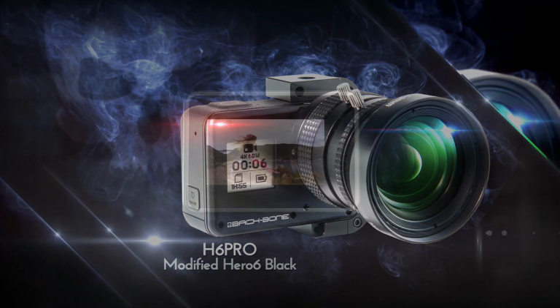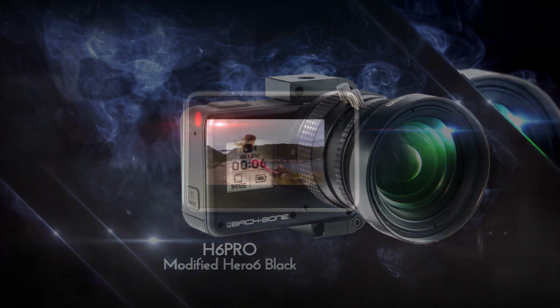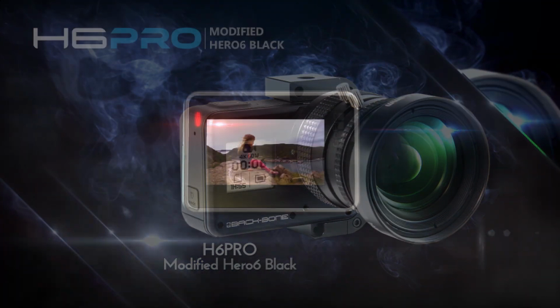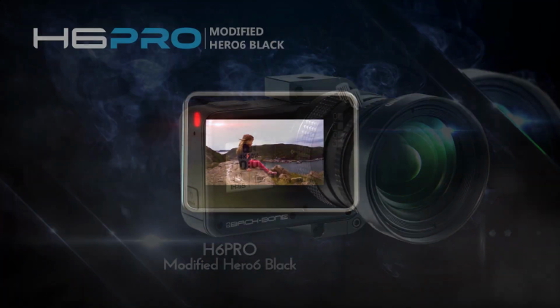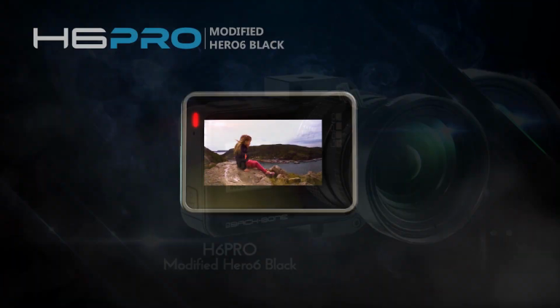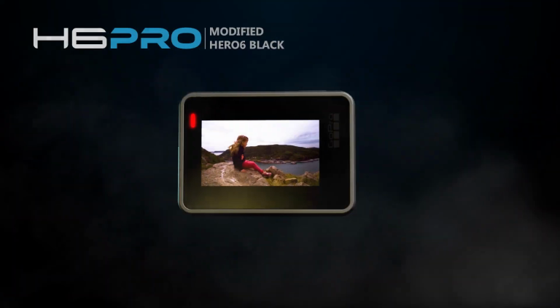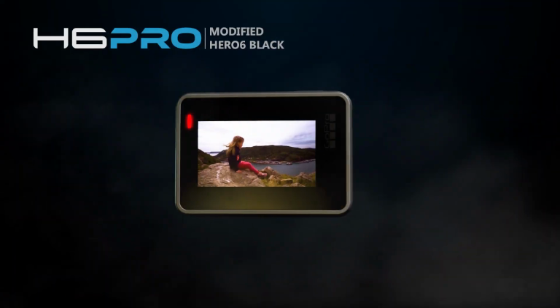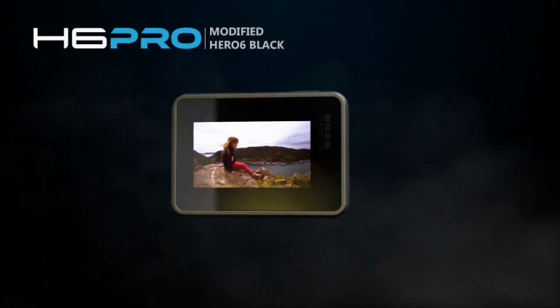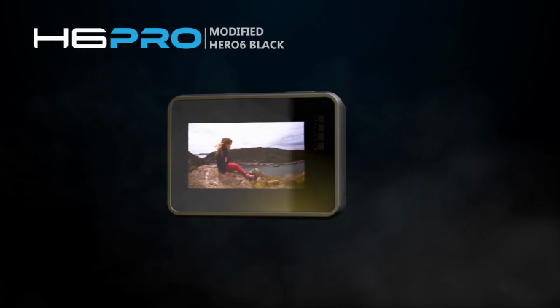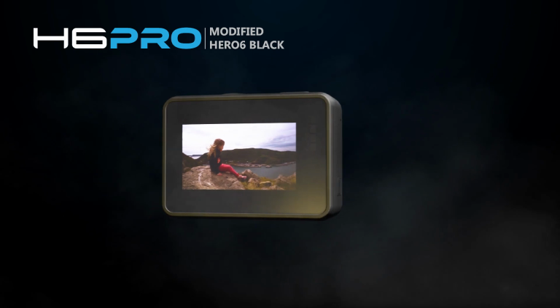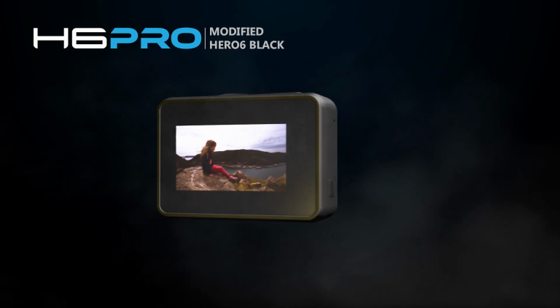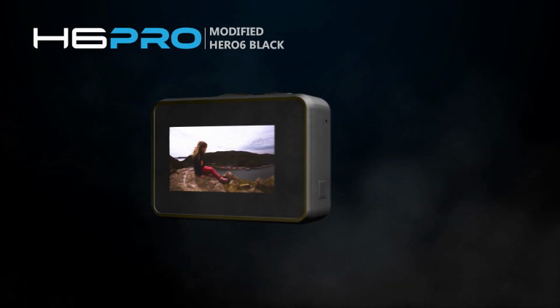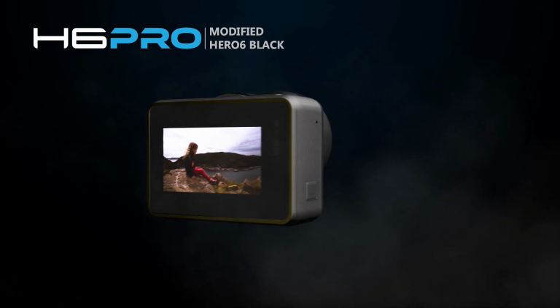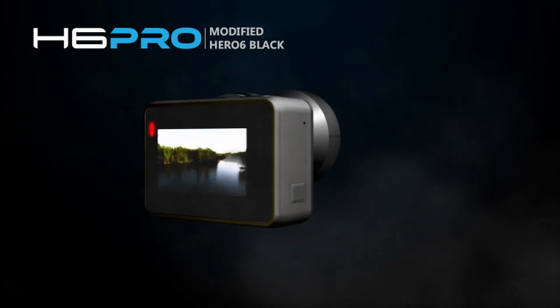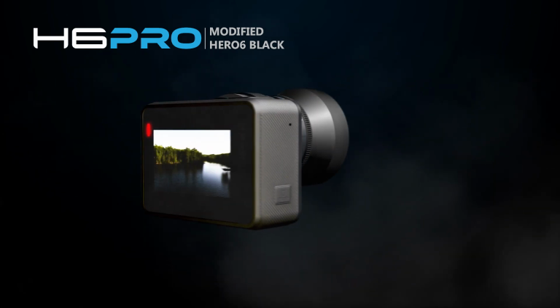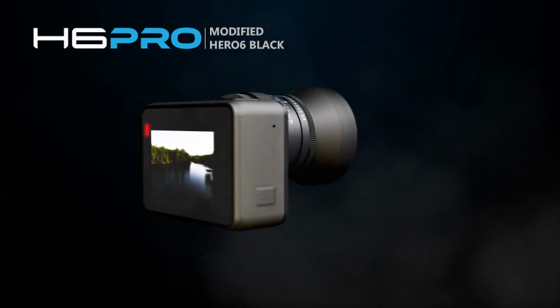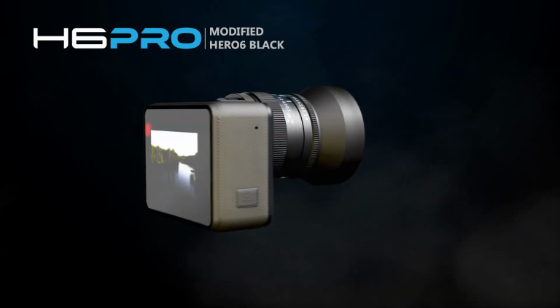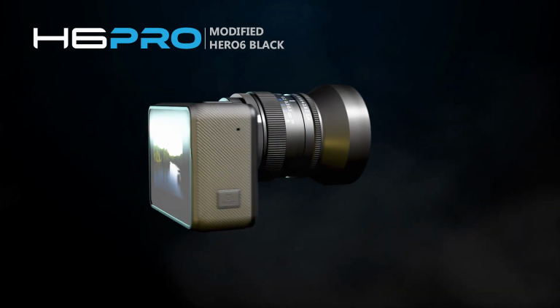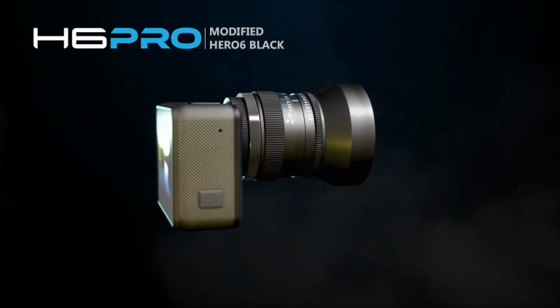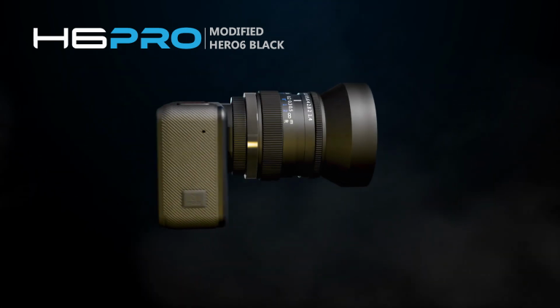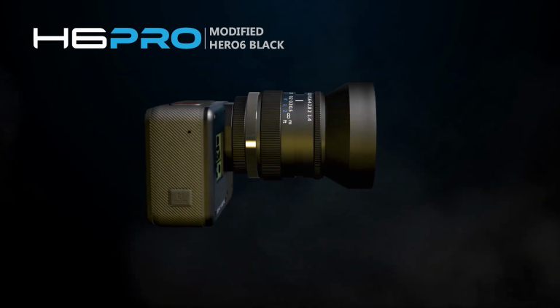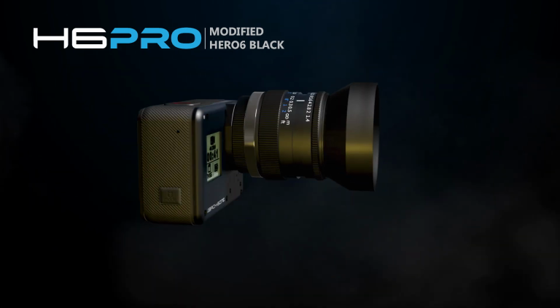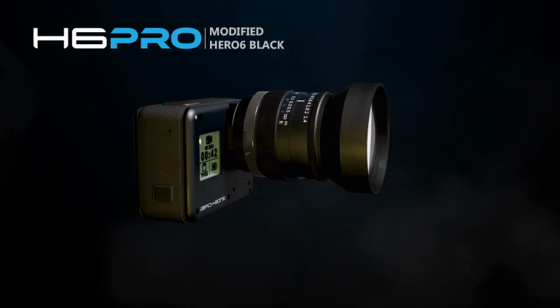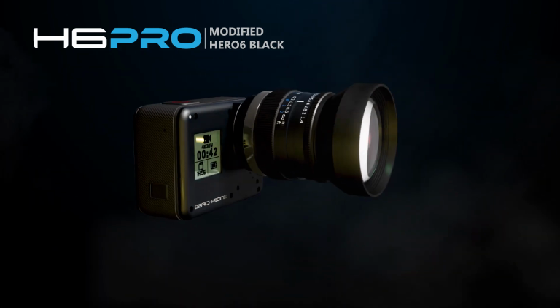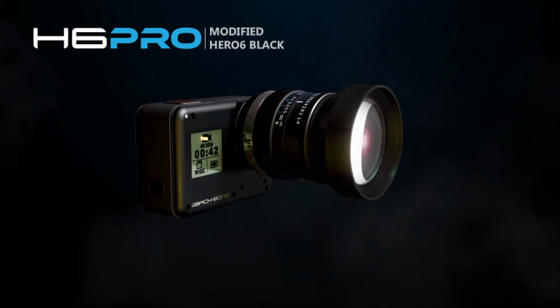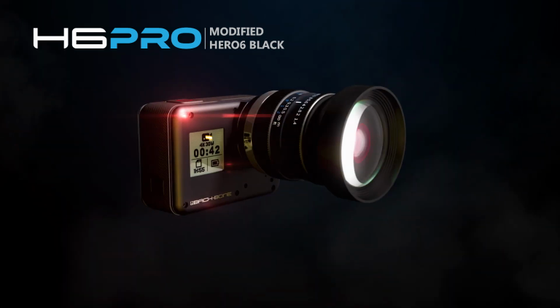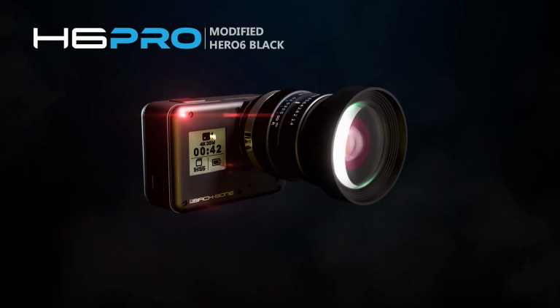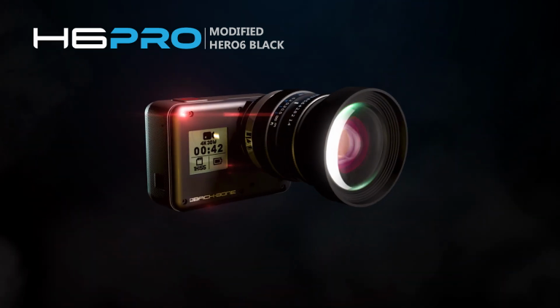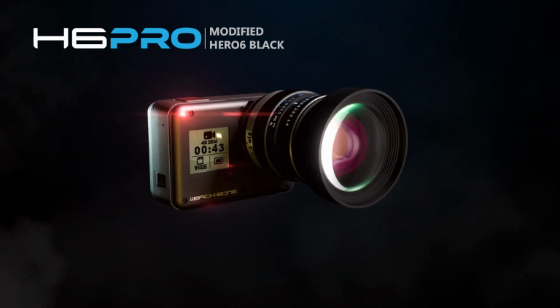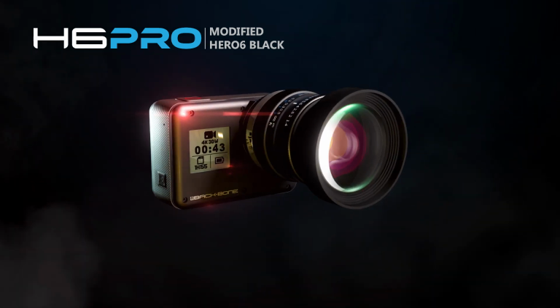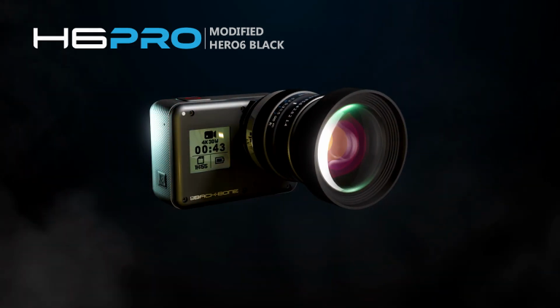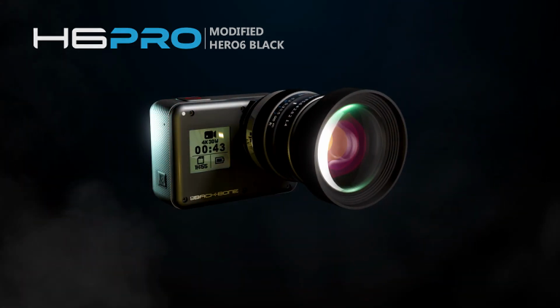The H6 Pro is a fully modified Hero 6 Black, only now the choice of lens is up to you.